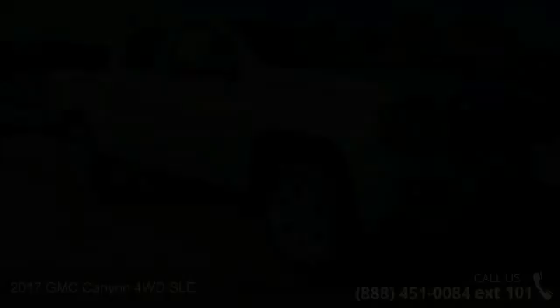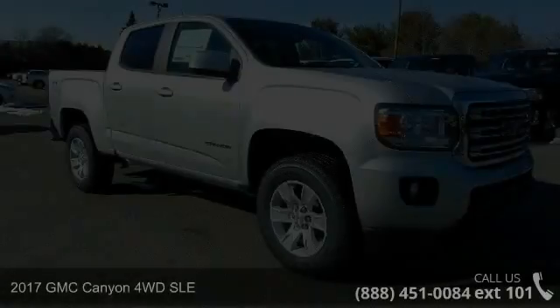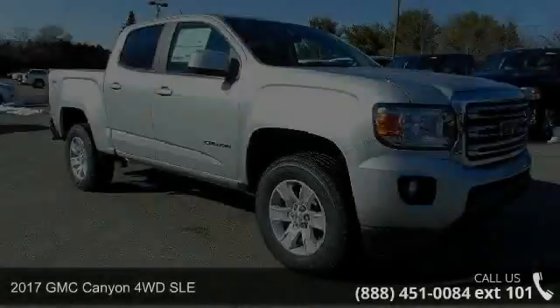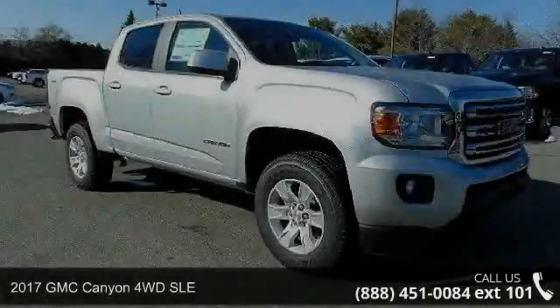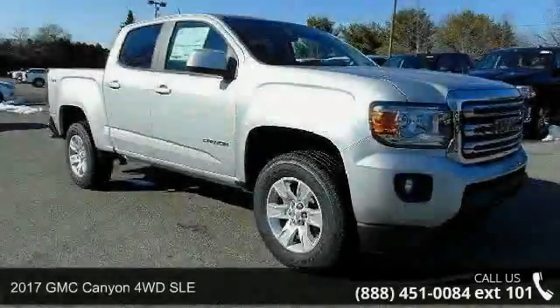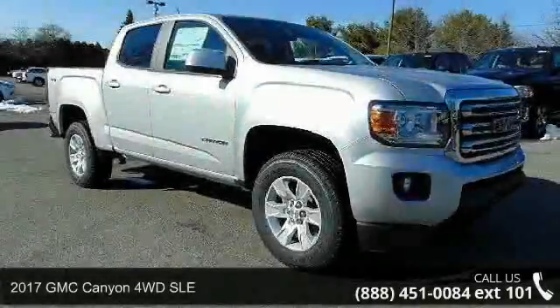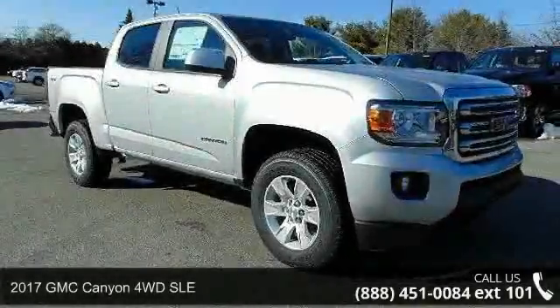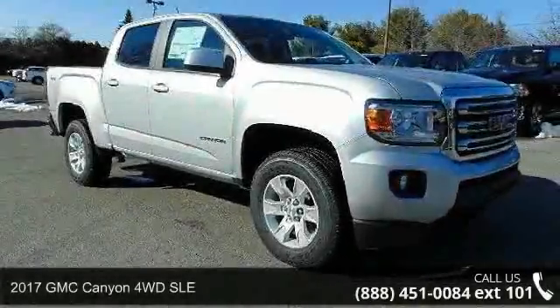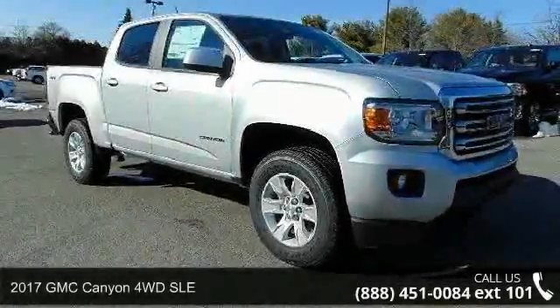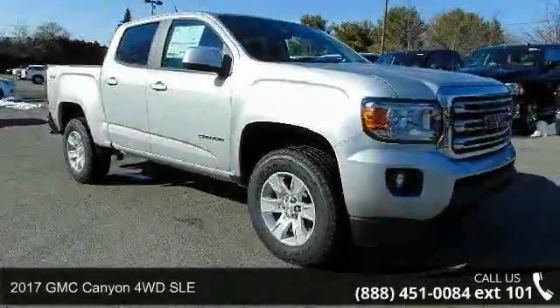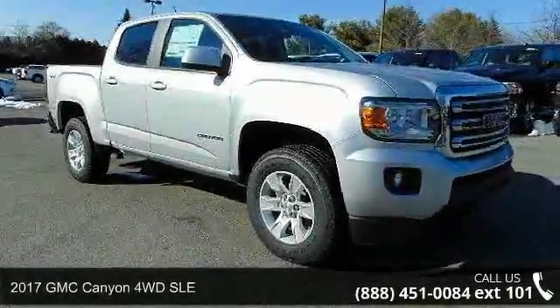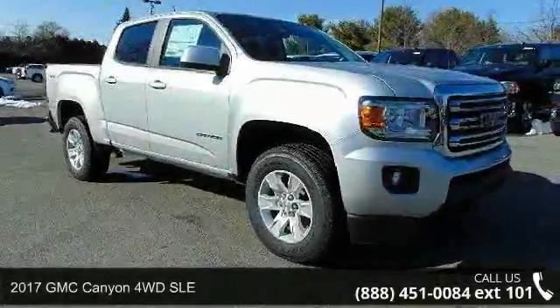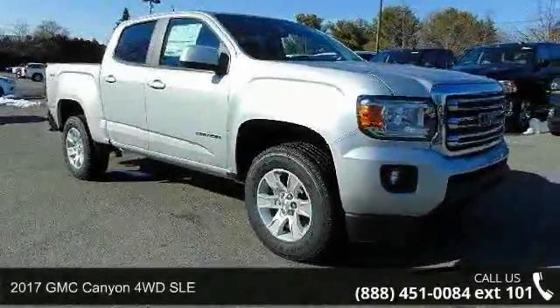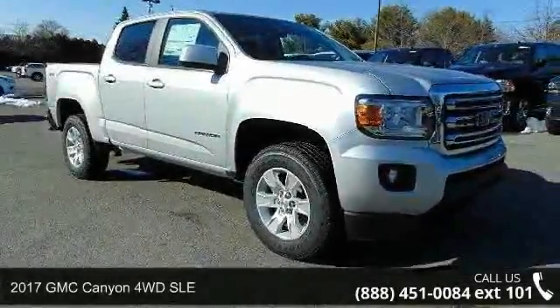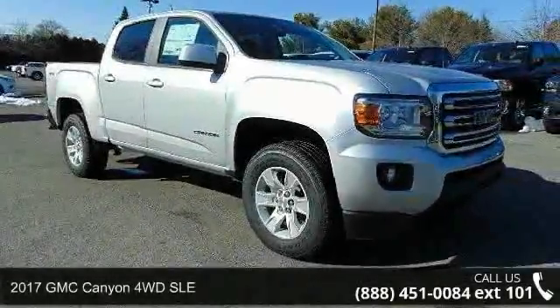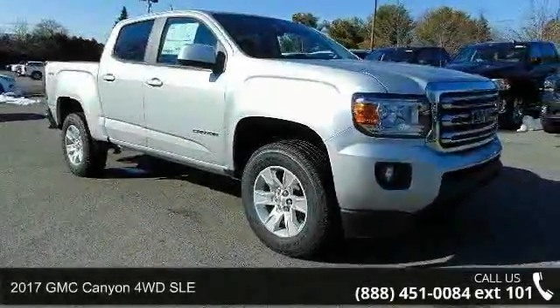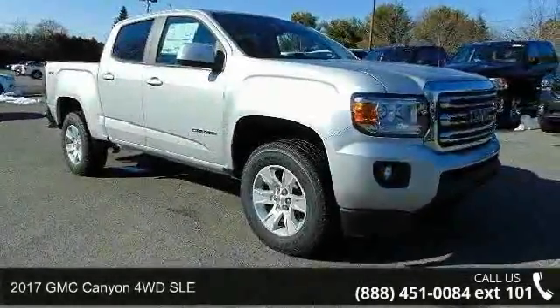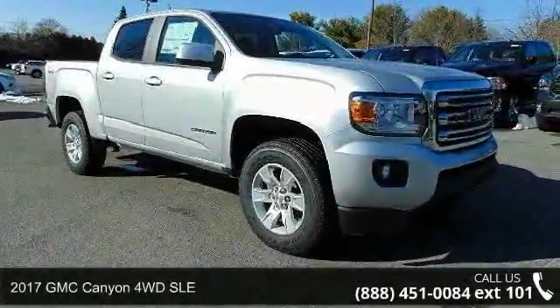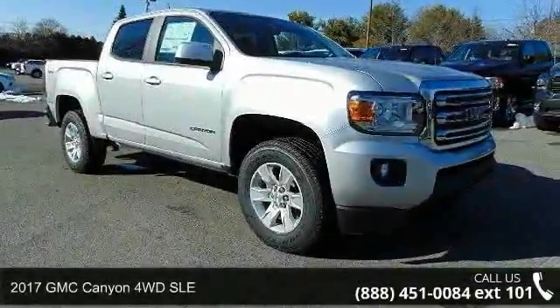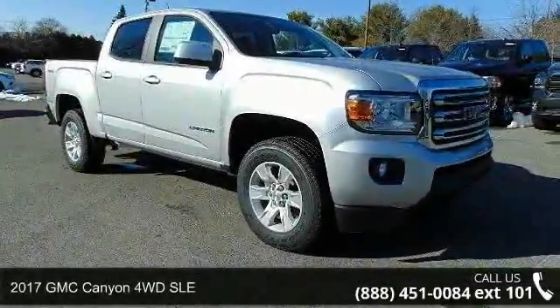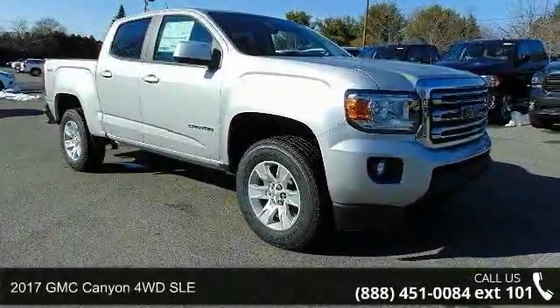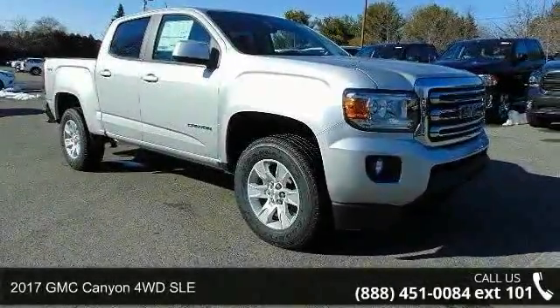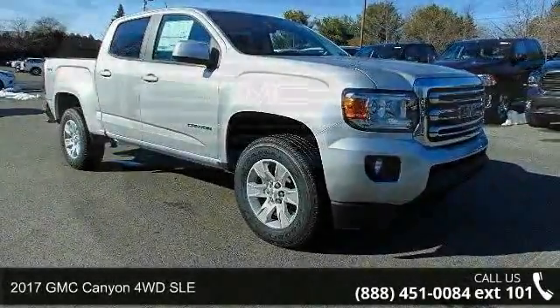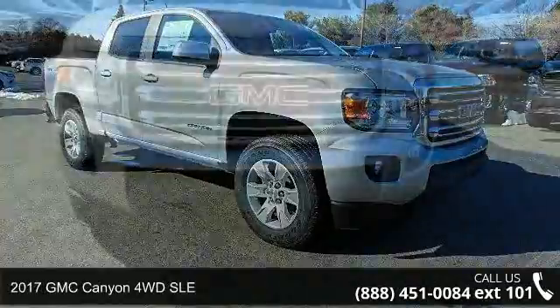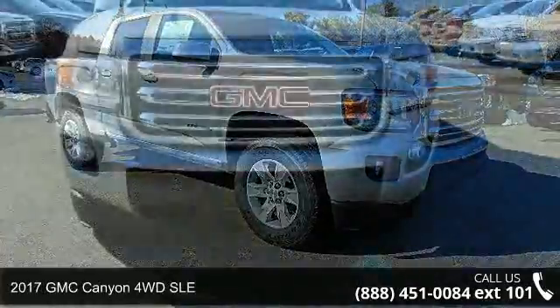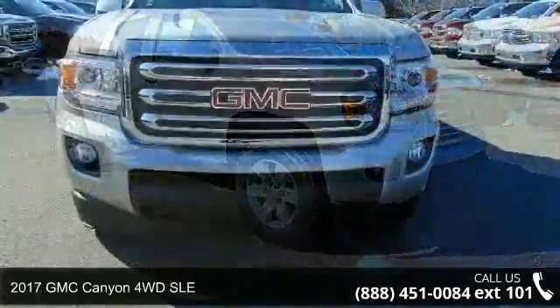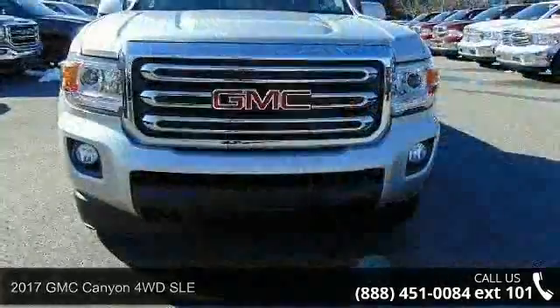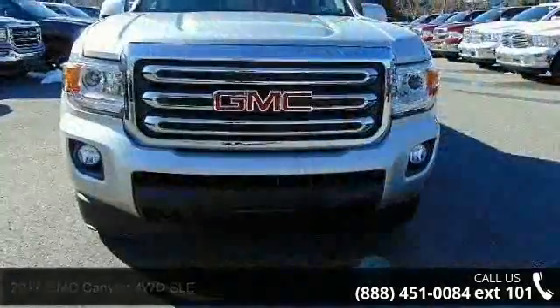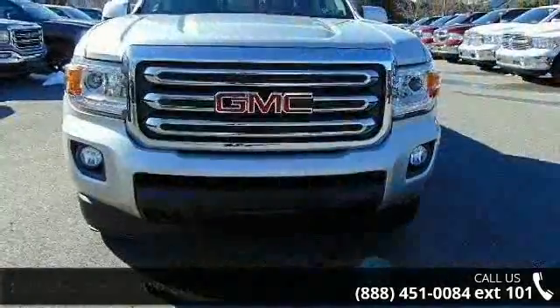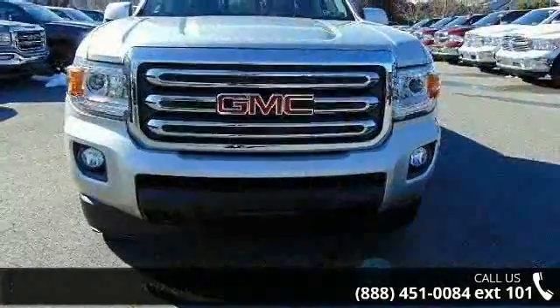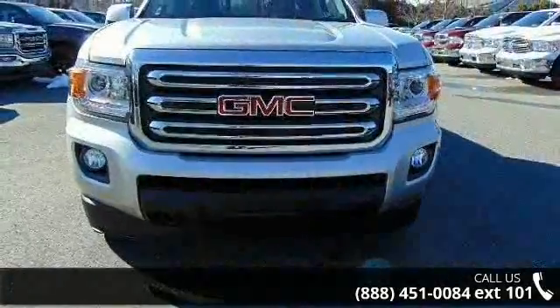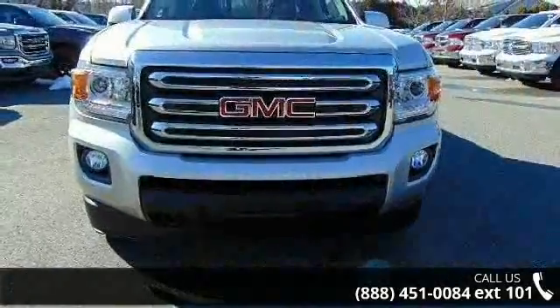Step into the 2017 GMC Canyon. If you are looking for a first-rate auto, this one could be yours today.